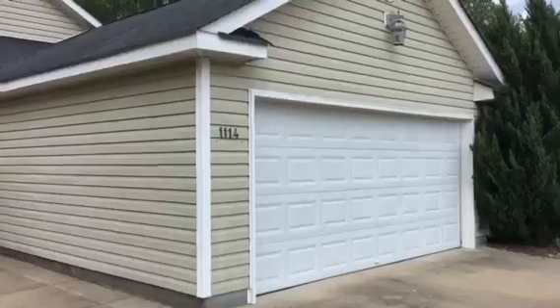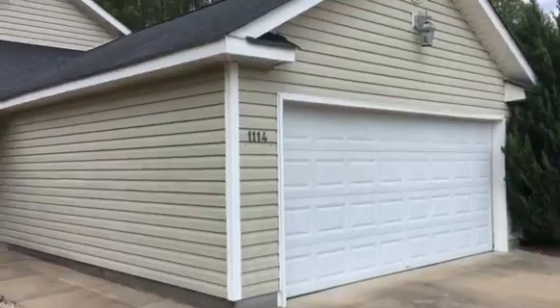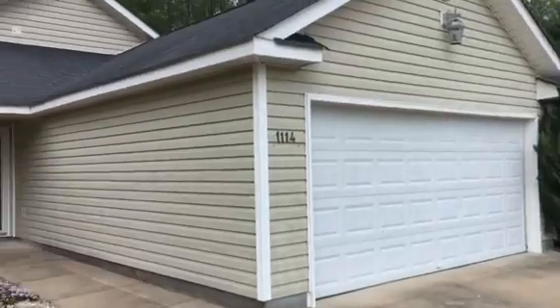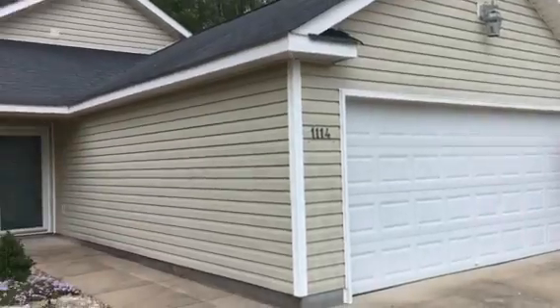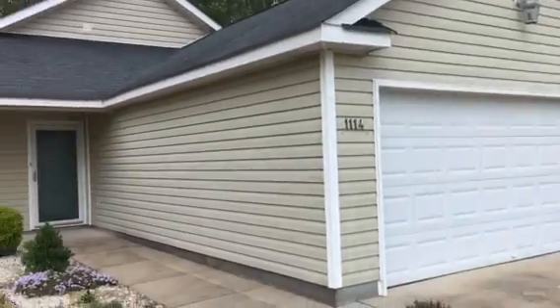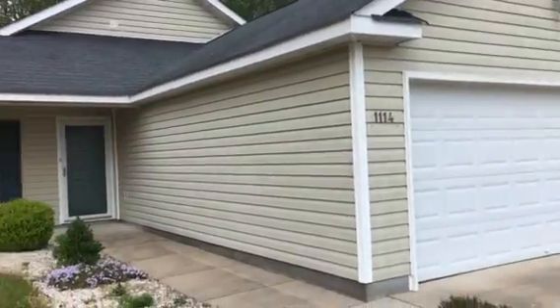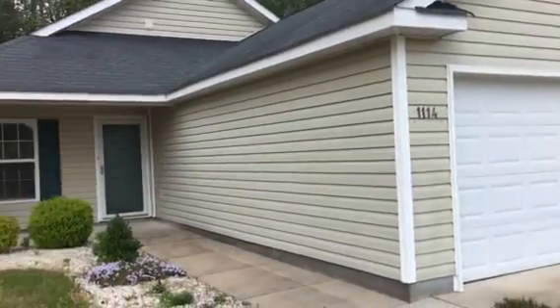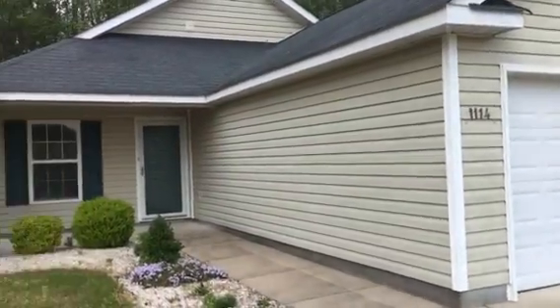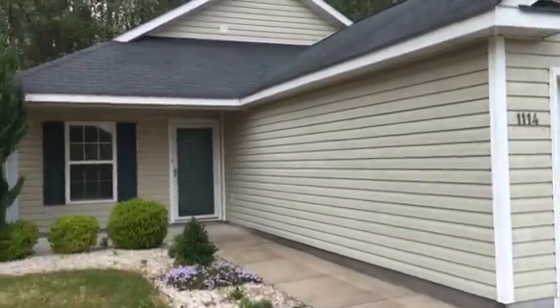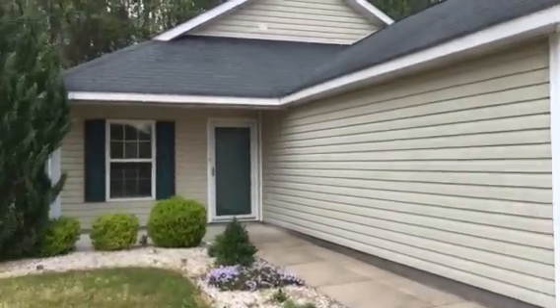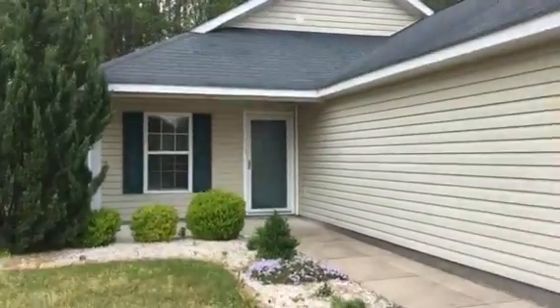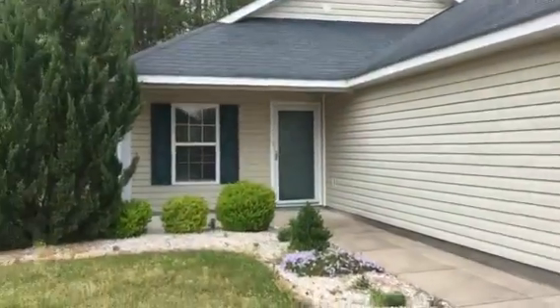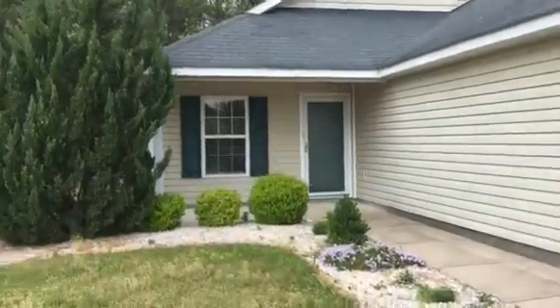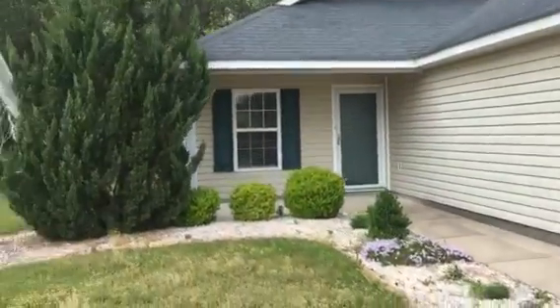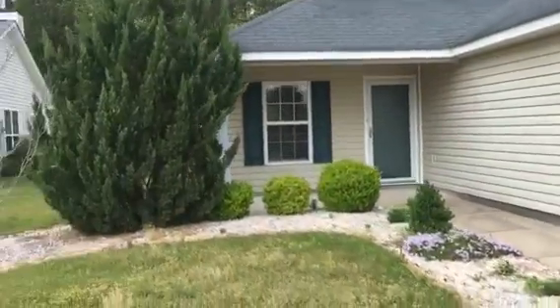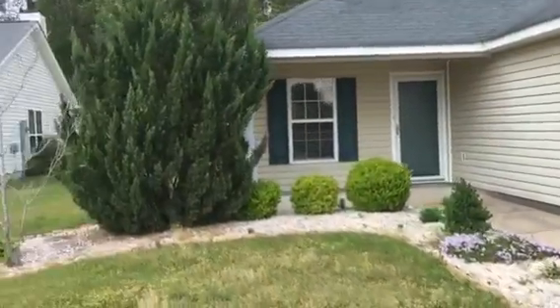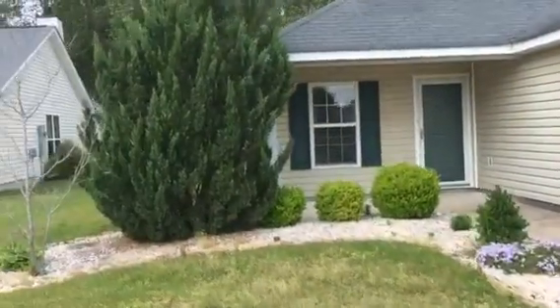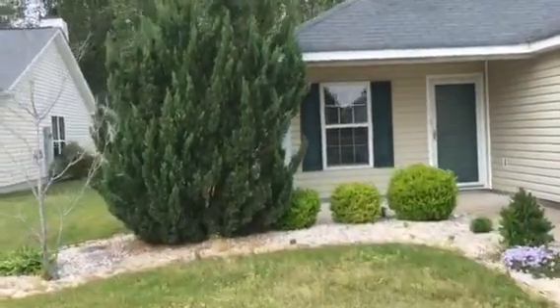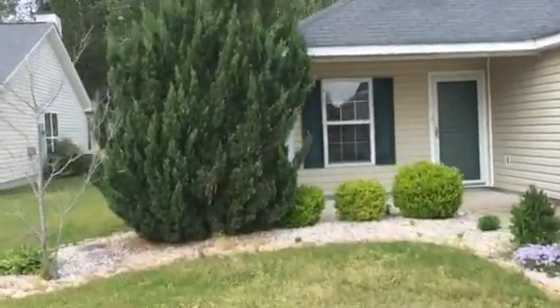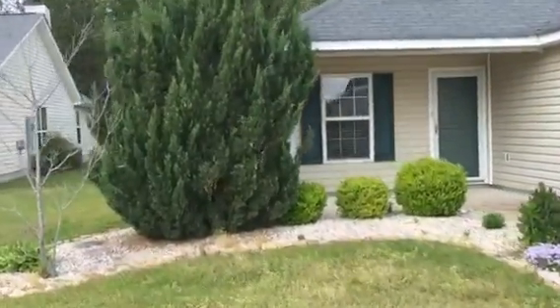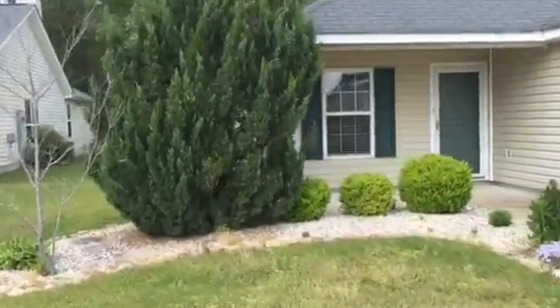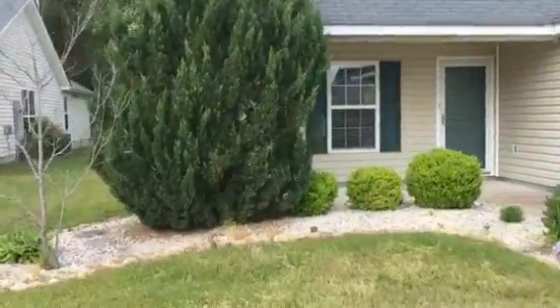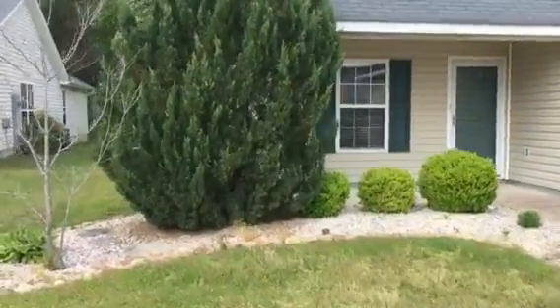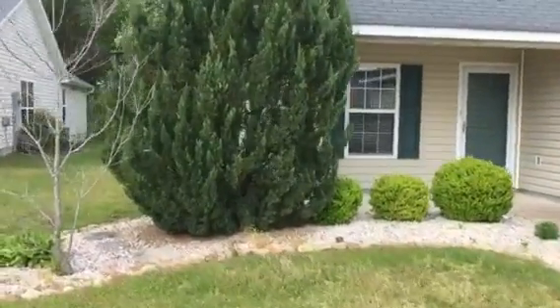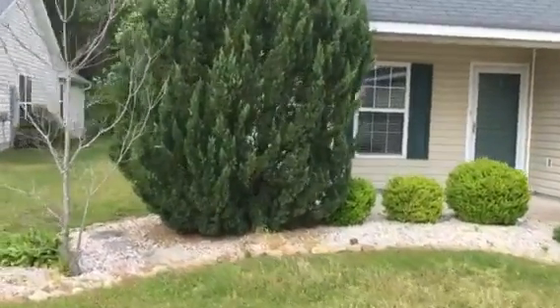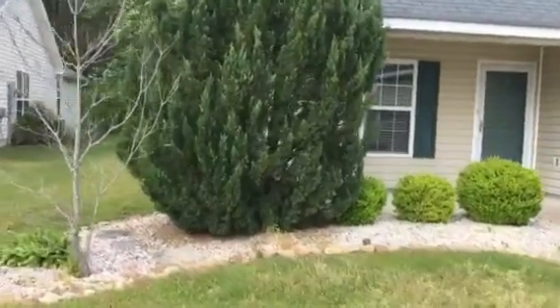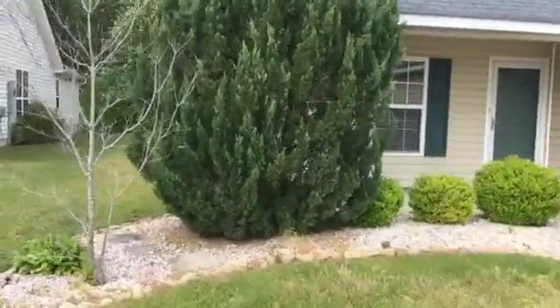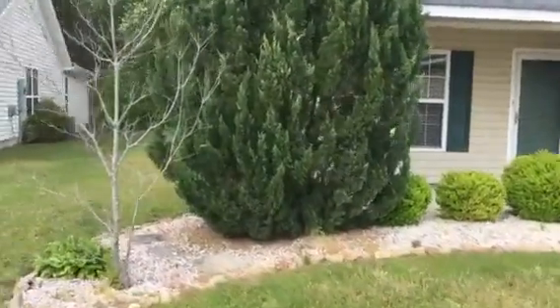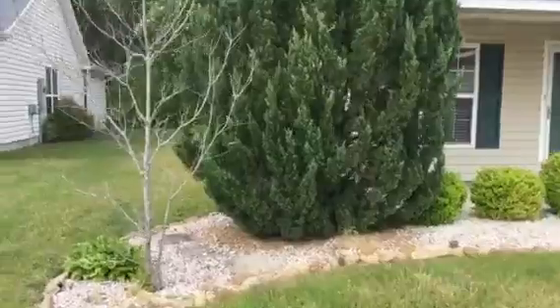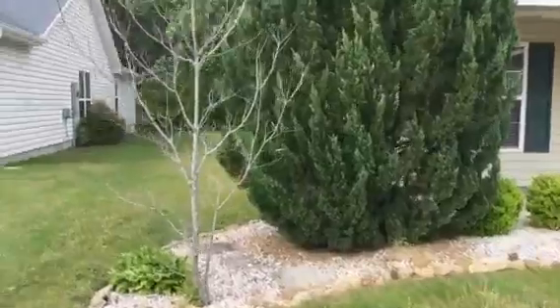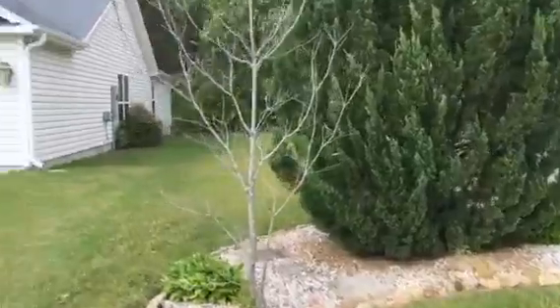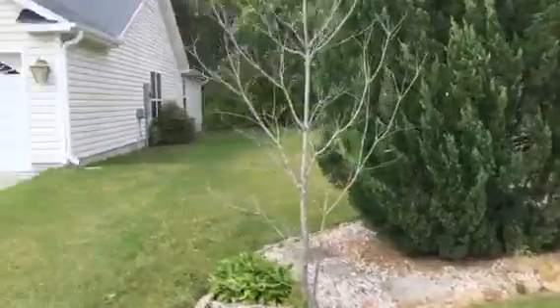We're at 1114 Wingate Drive, and I'll just do kind of a walk around the house.